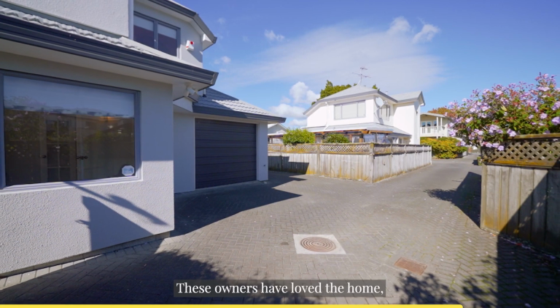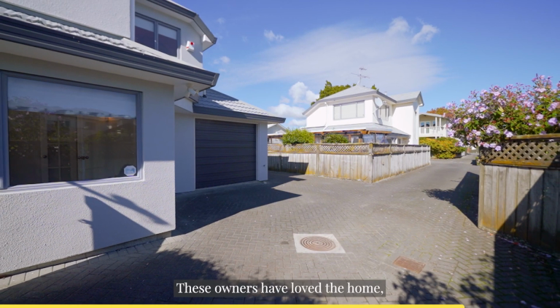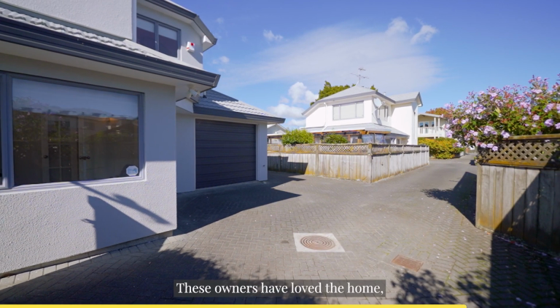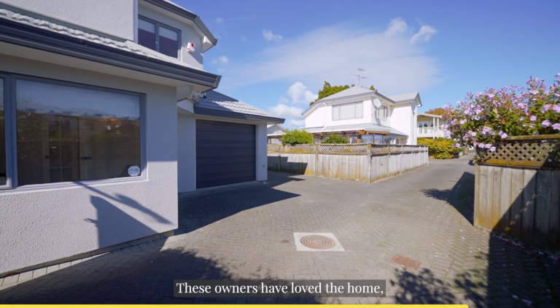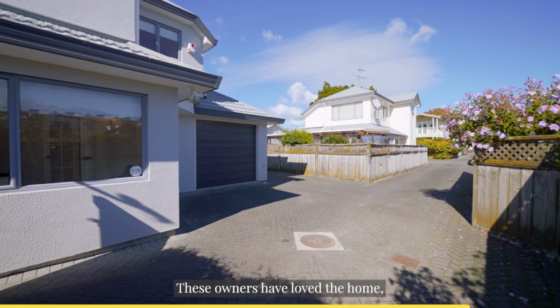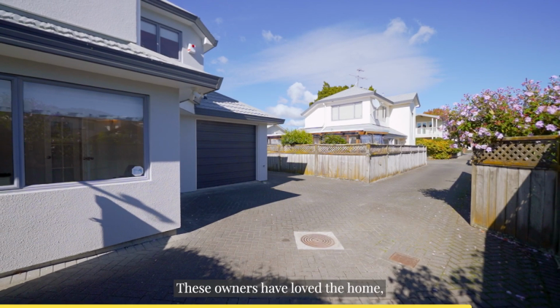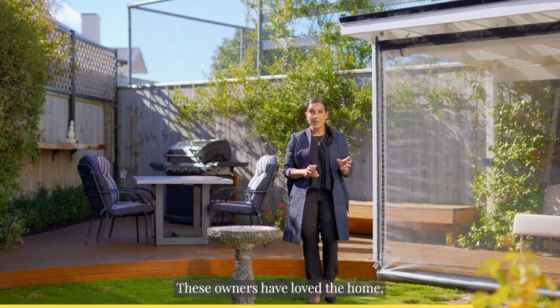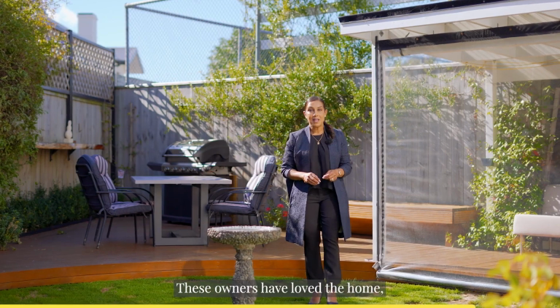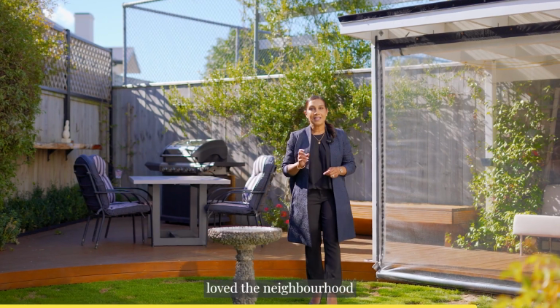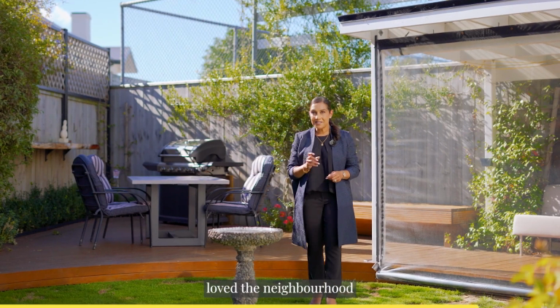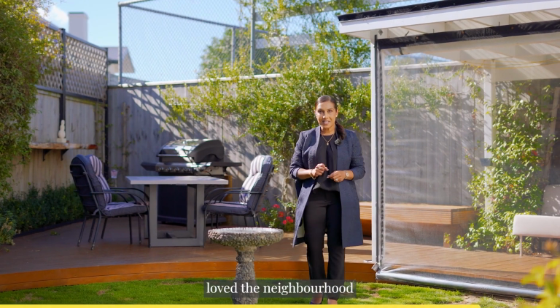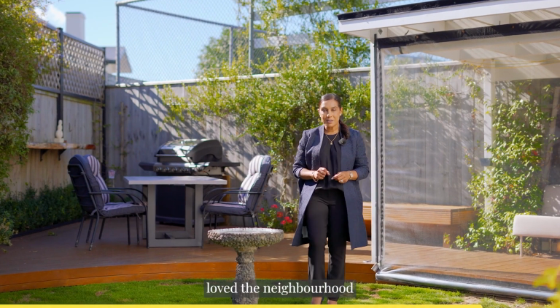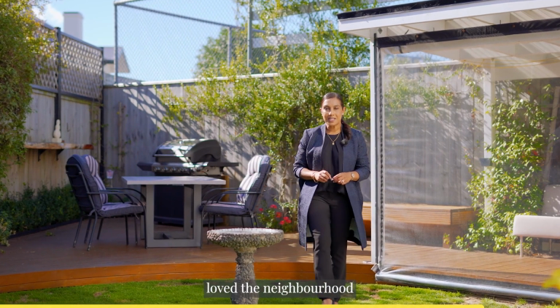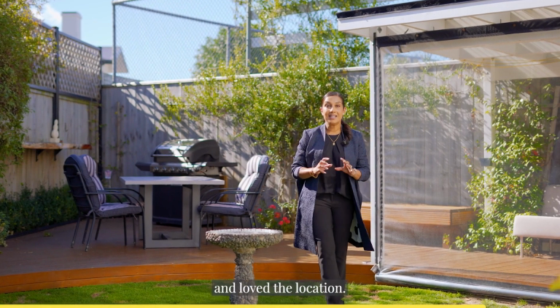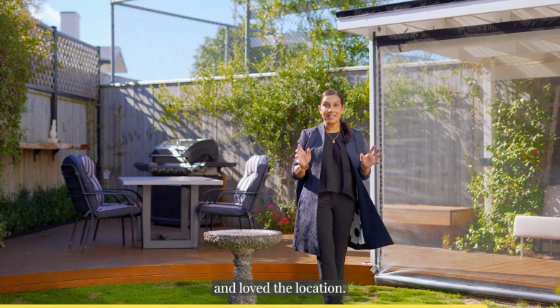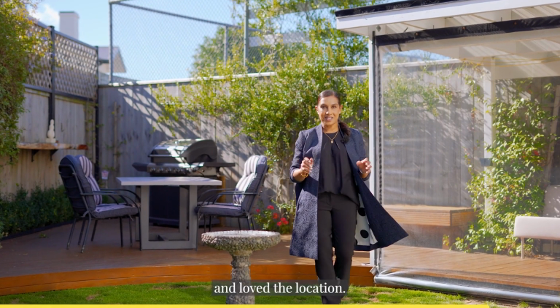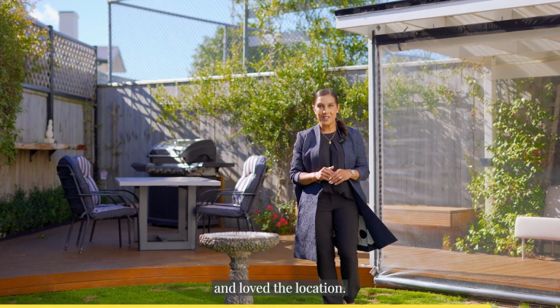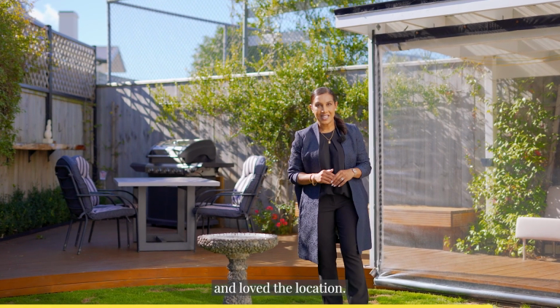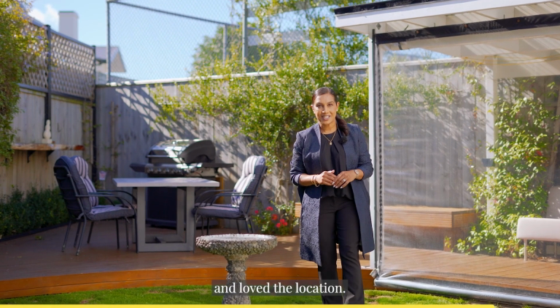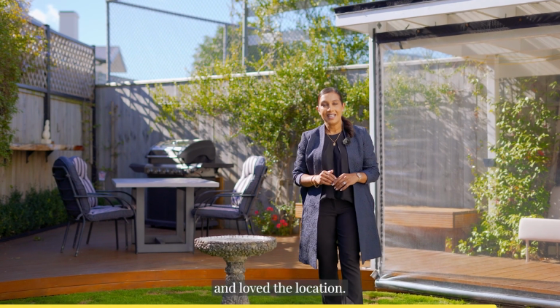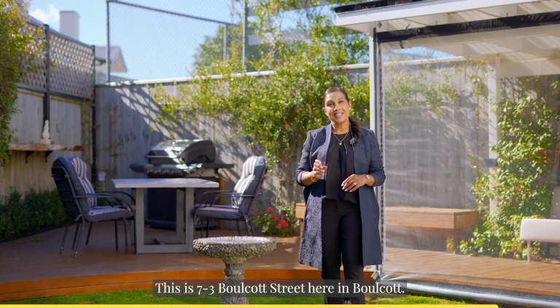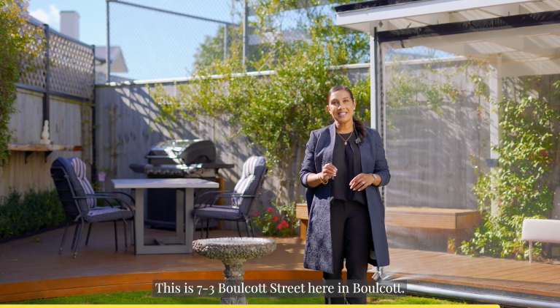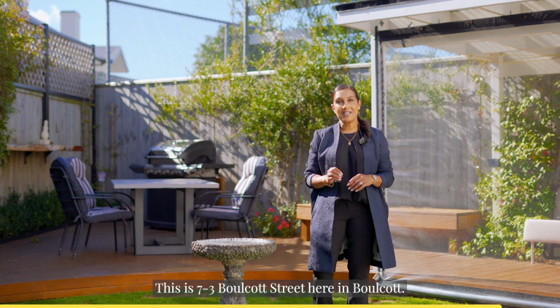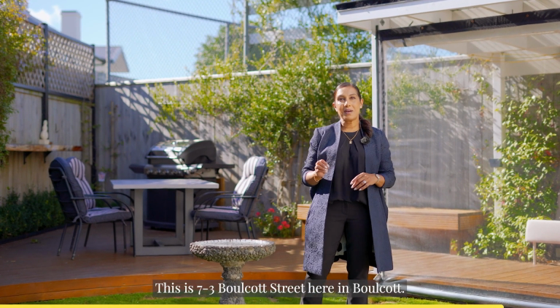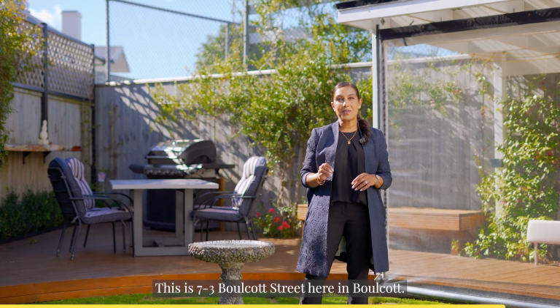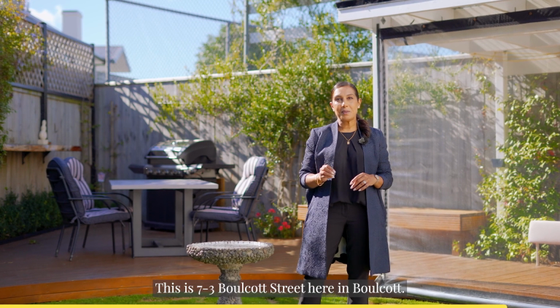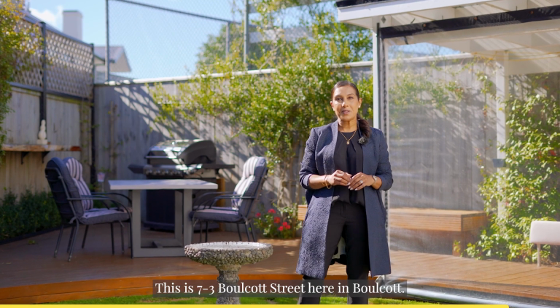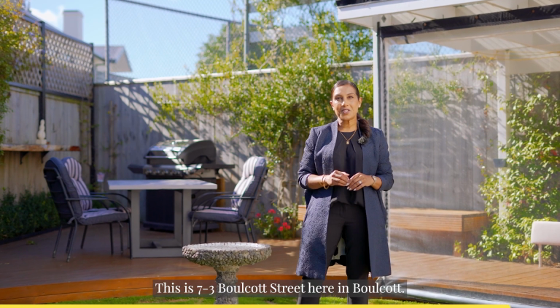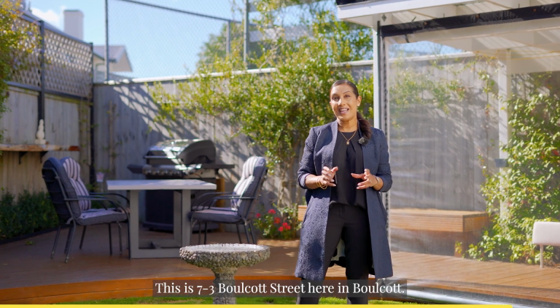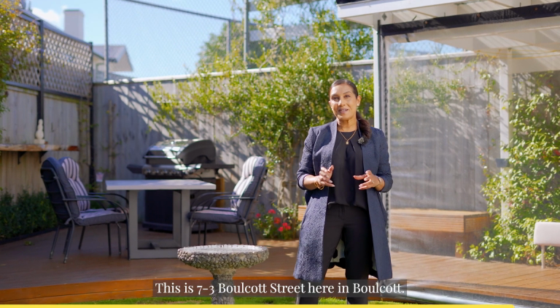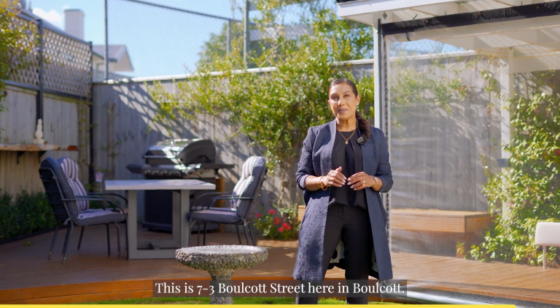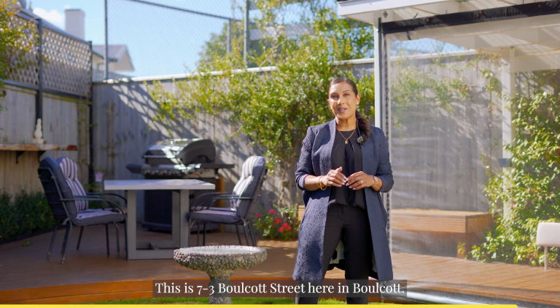These owners have loved the home, loved the neighbourhood and loved the location. This is 7 Bar 3 Bullcott Street here in Bullcott.